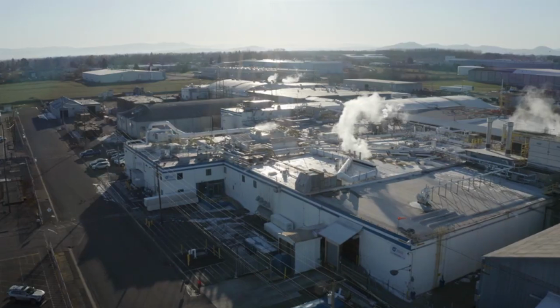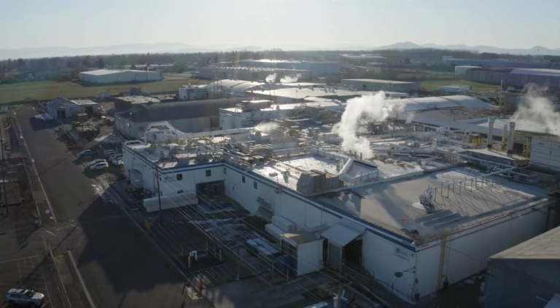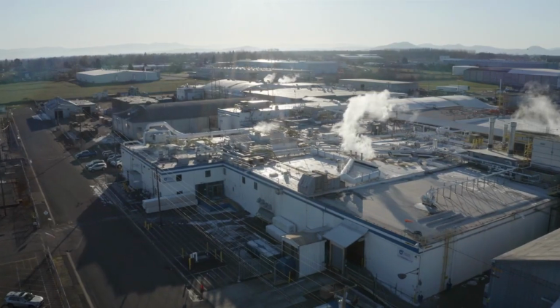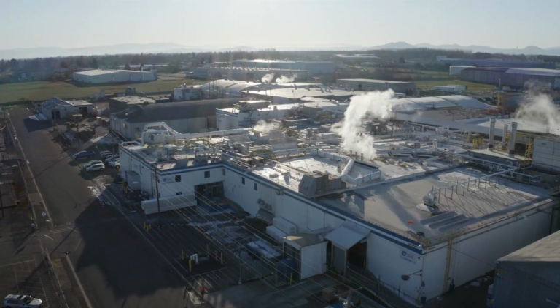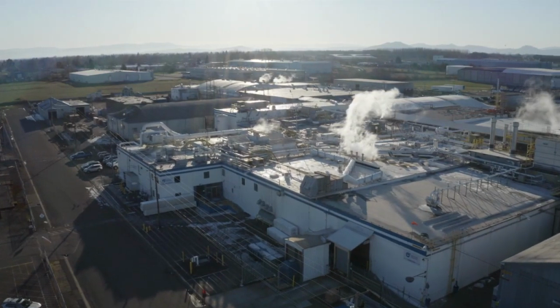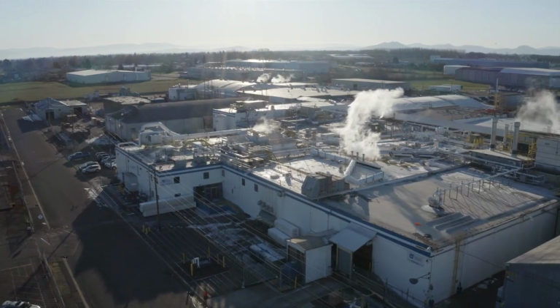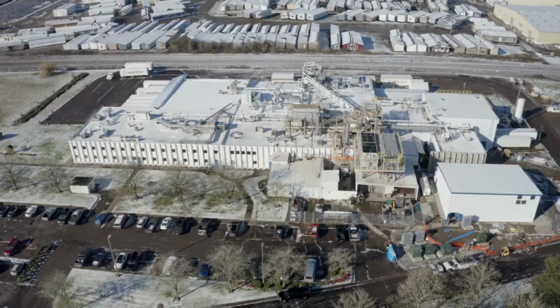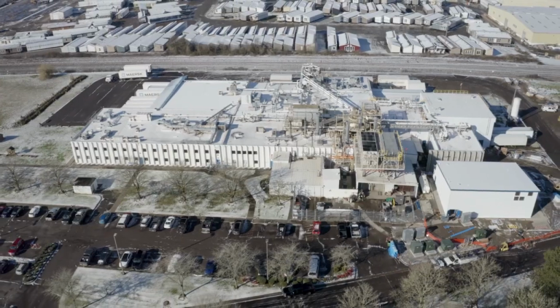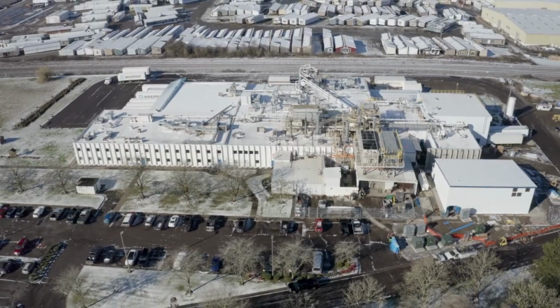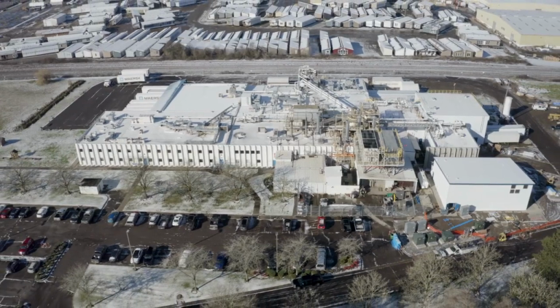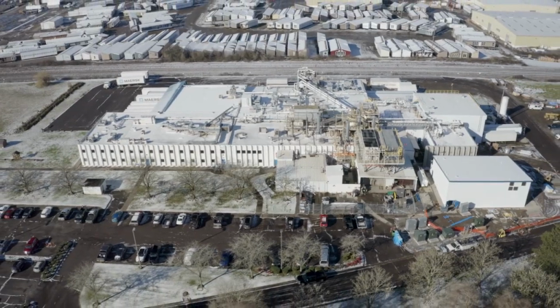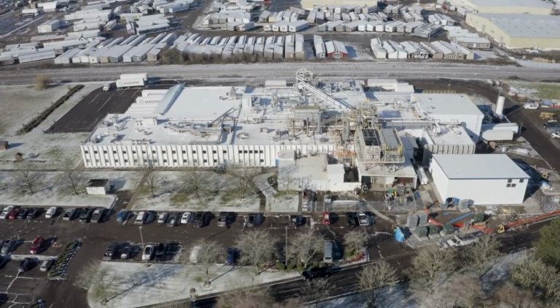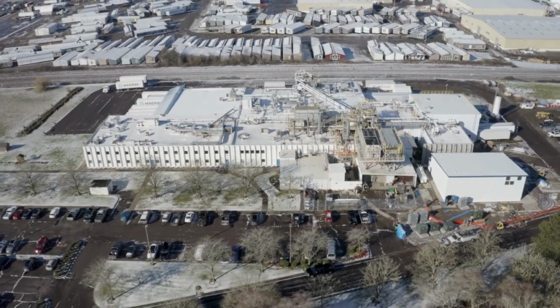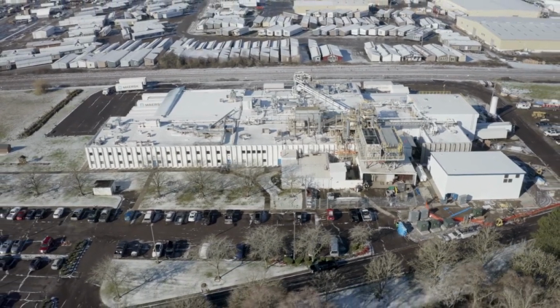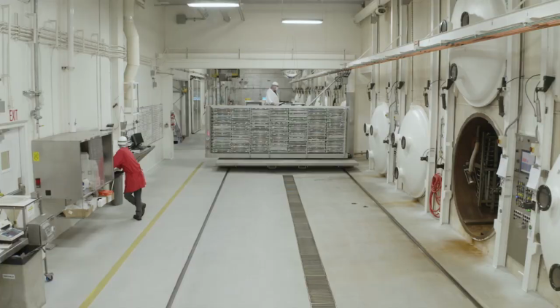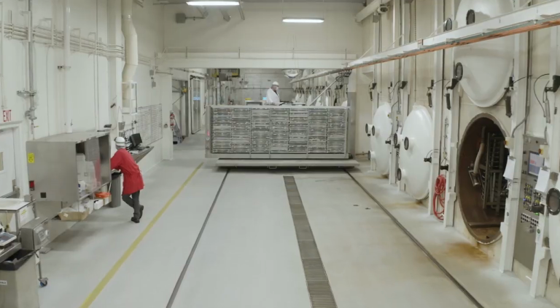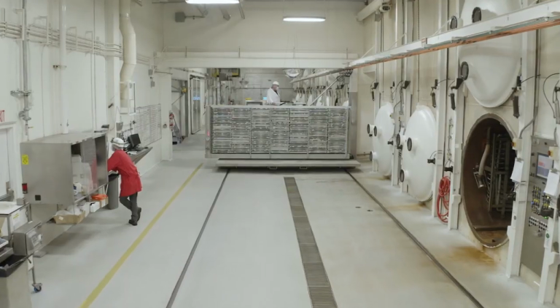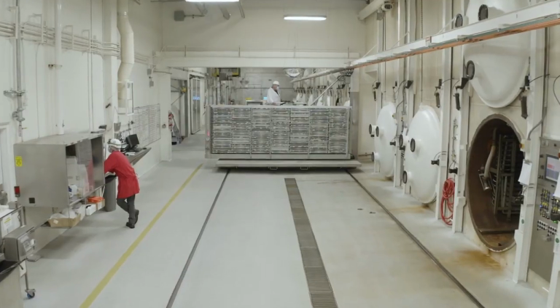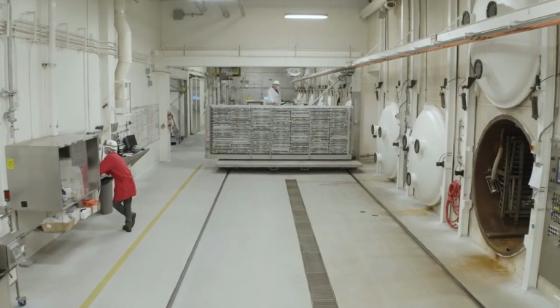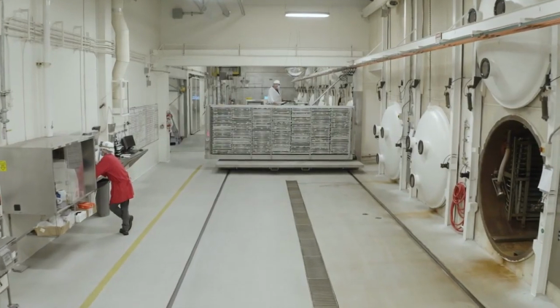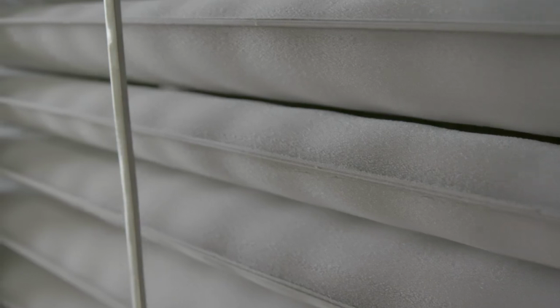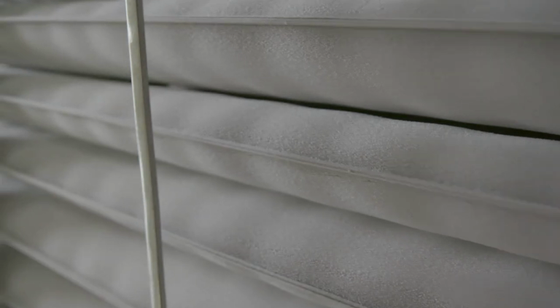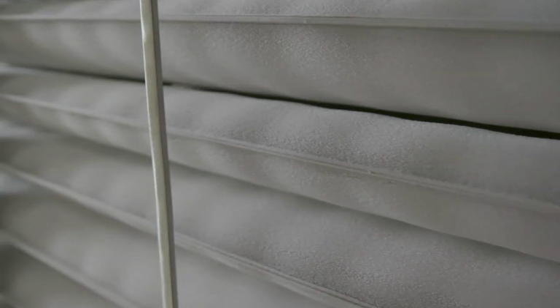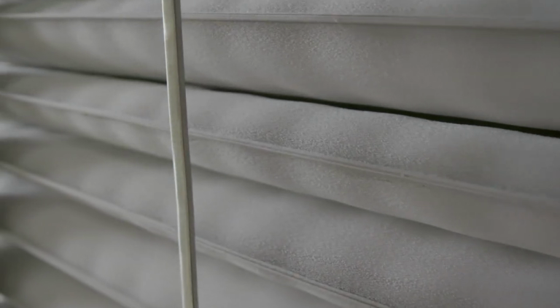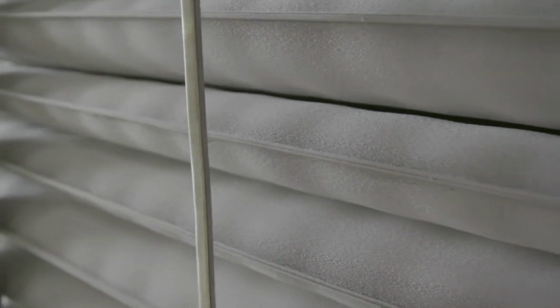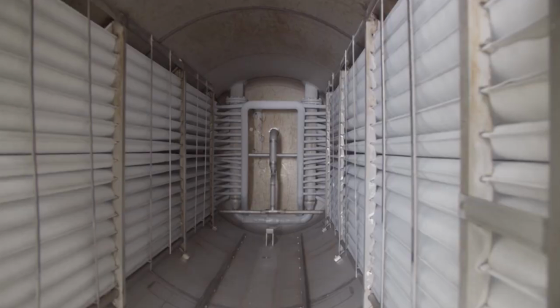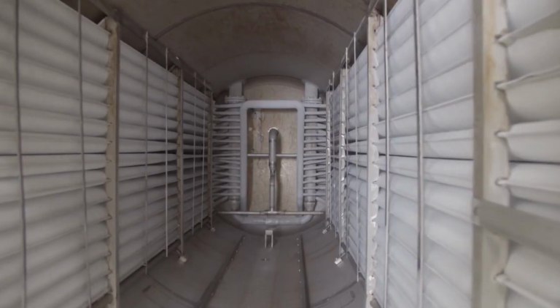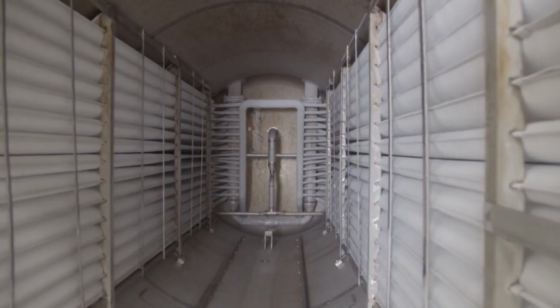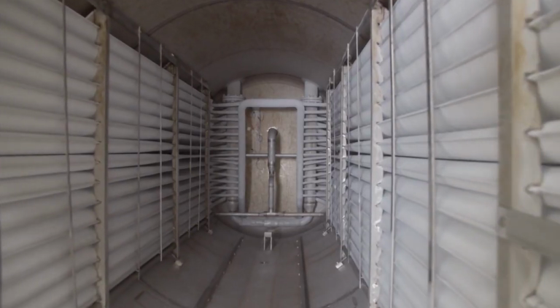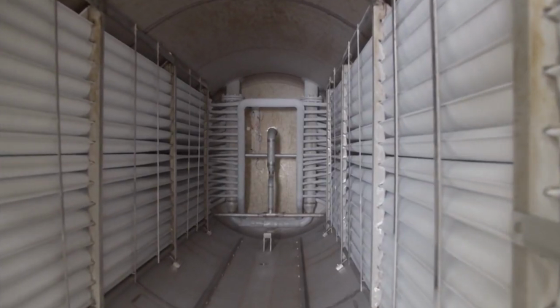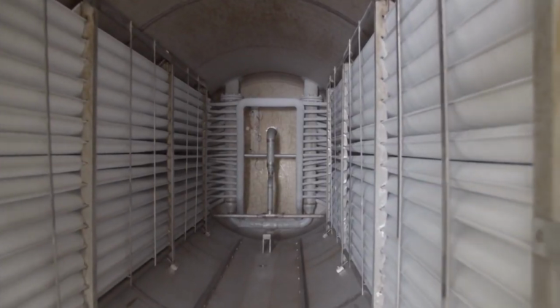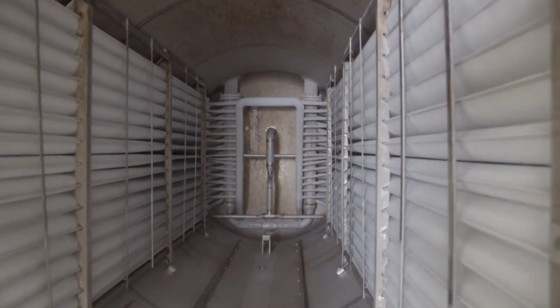Oregon Freeze-Dry has been around over 50 years, building and designing our own drying chambers. What is freeze-drying?